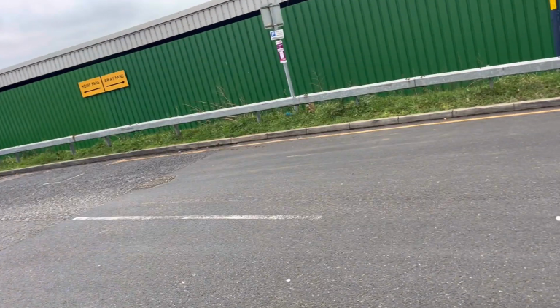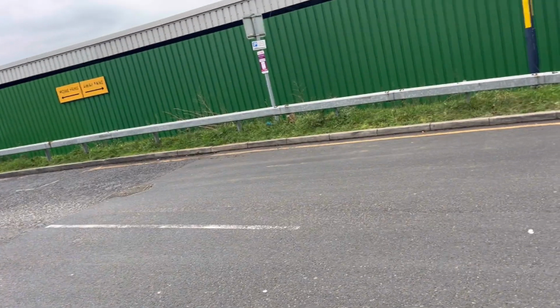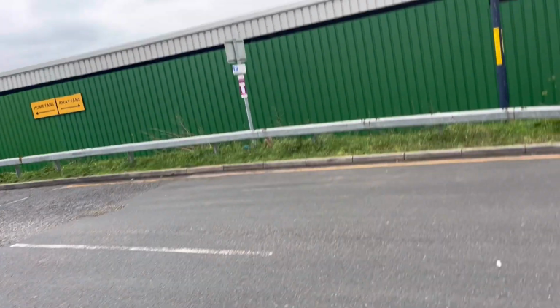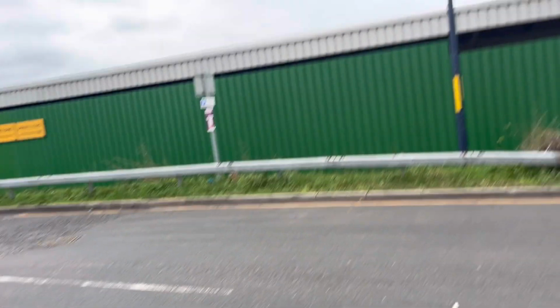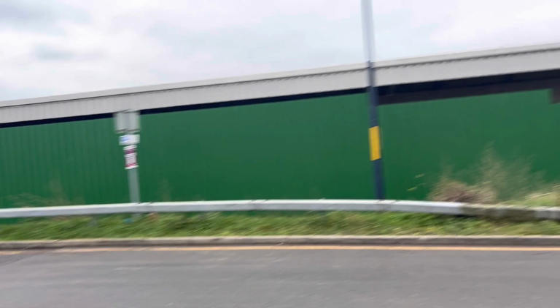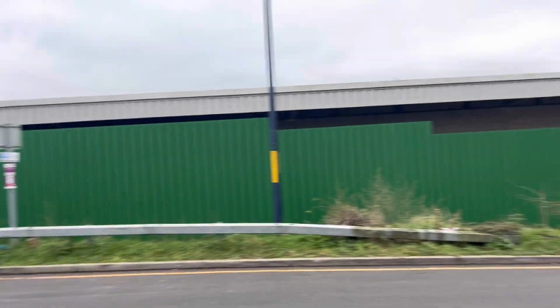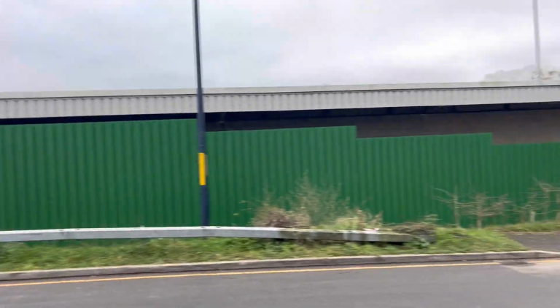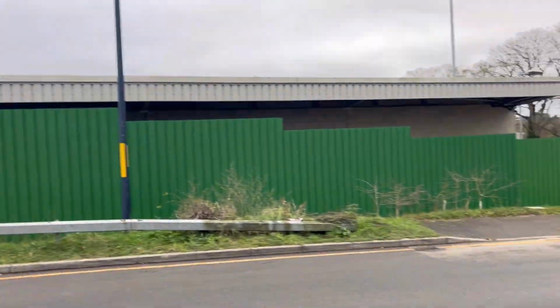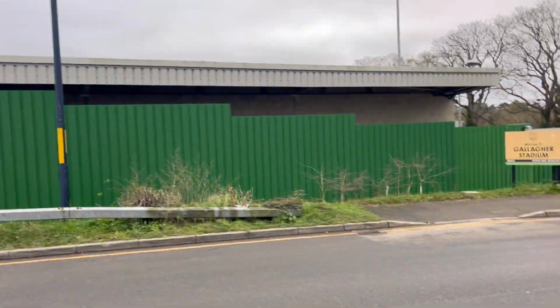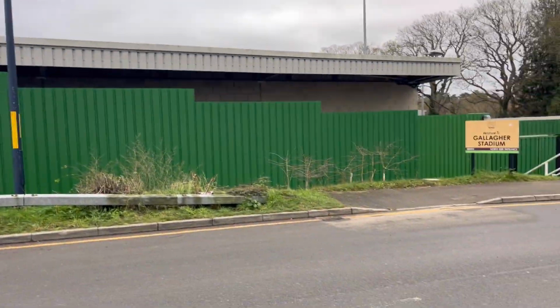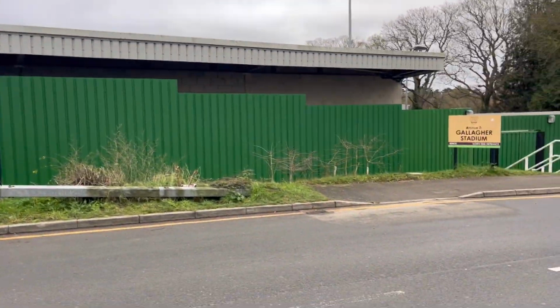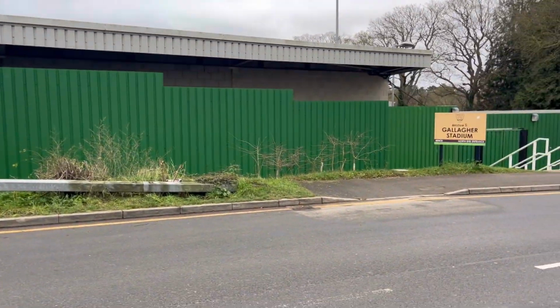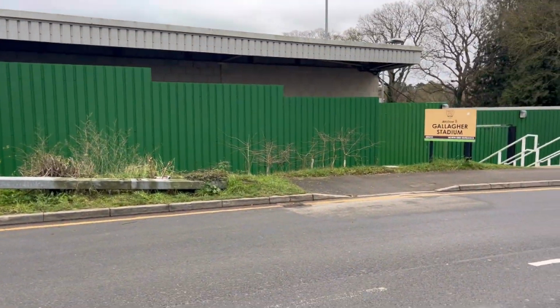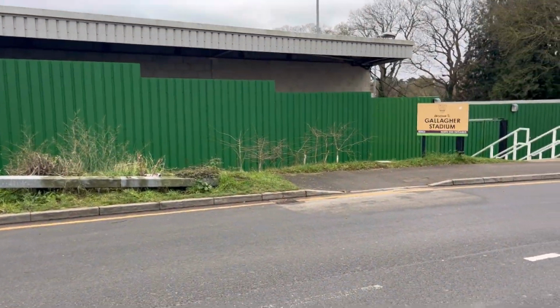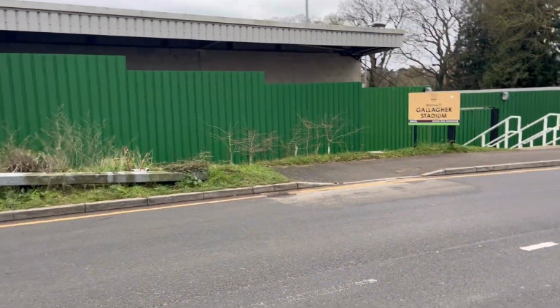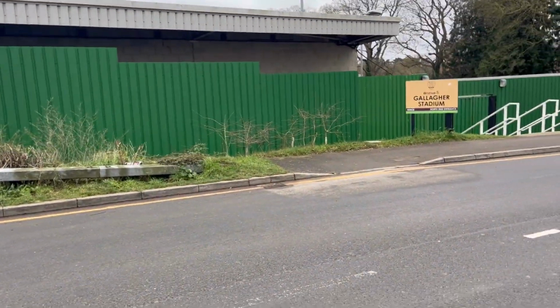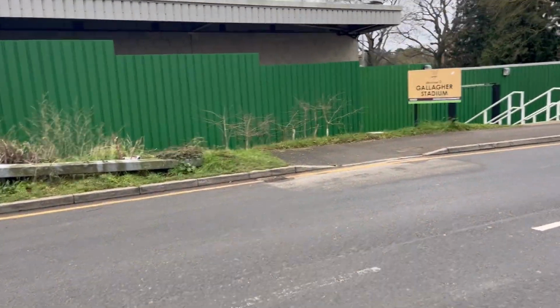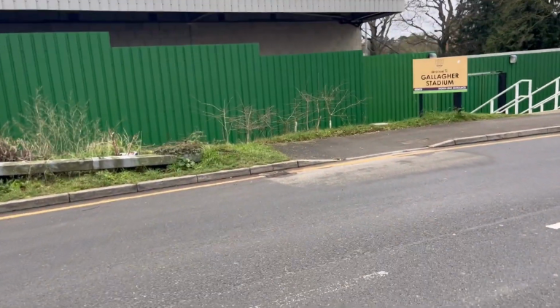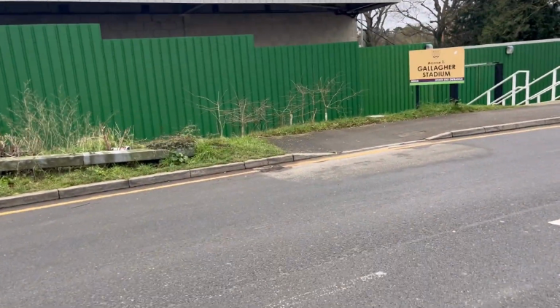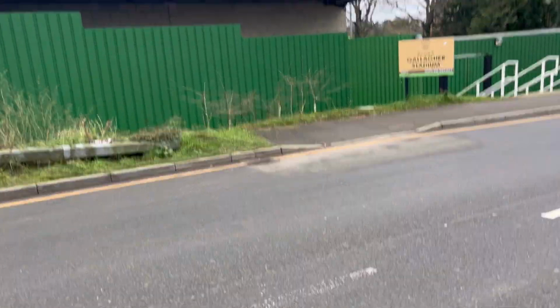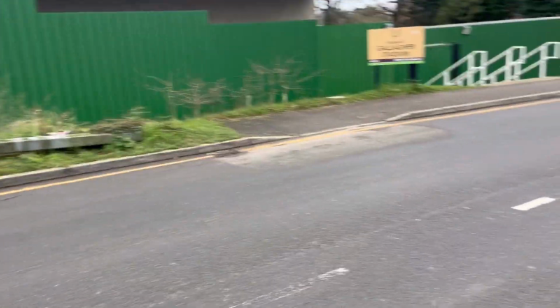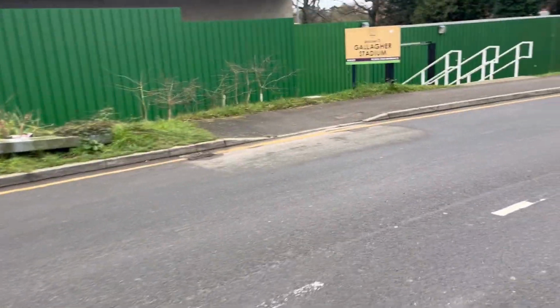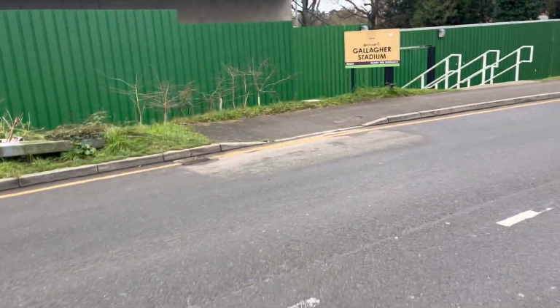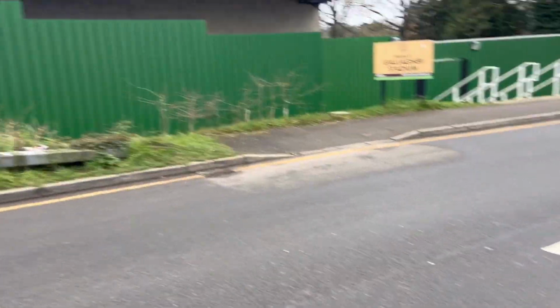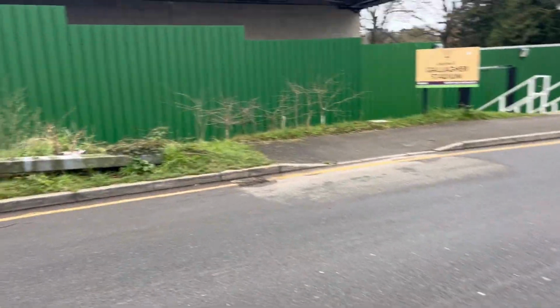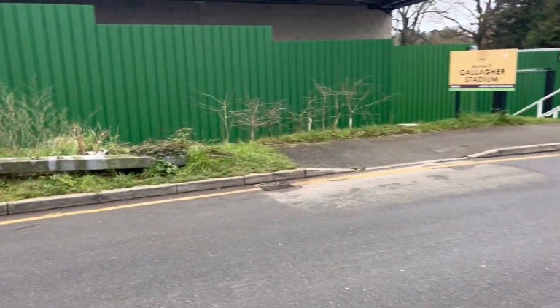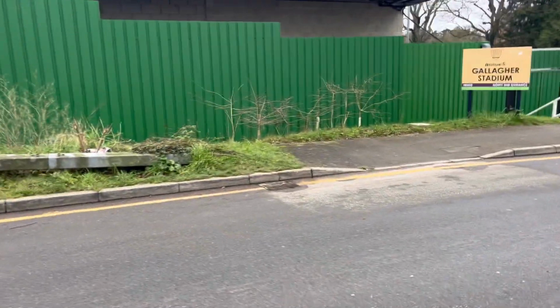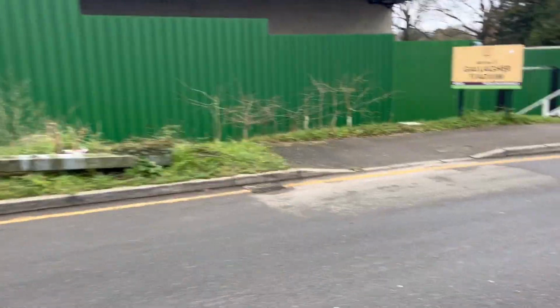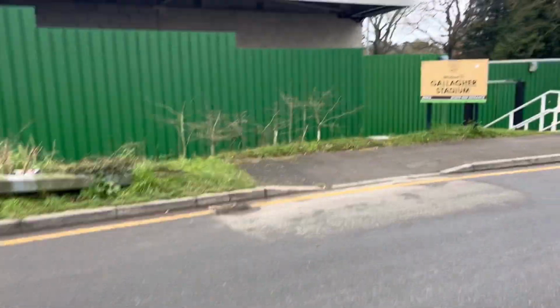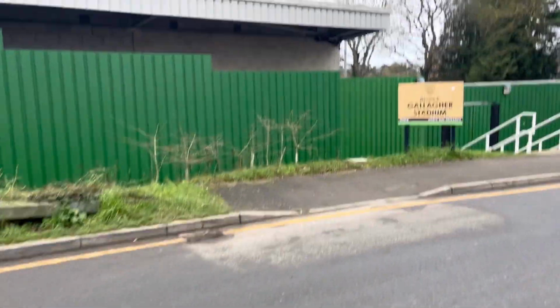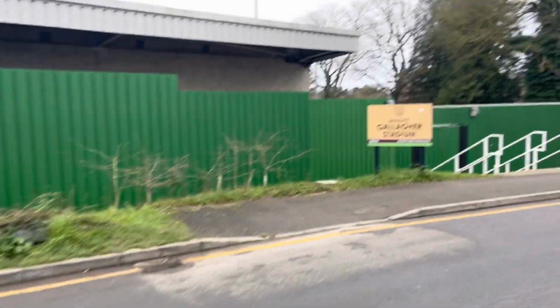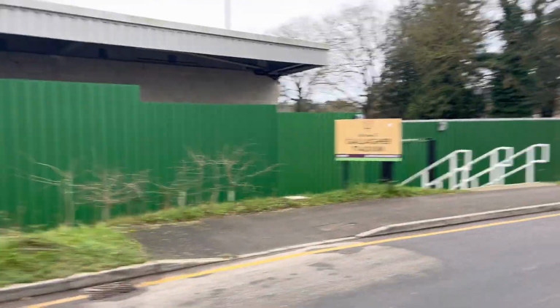So, as always, your fun facts - Gallagher Stadium. Let's see what we can find for you today then.